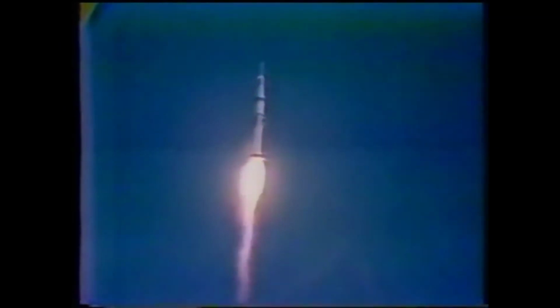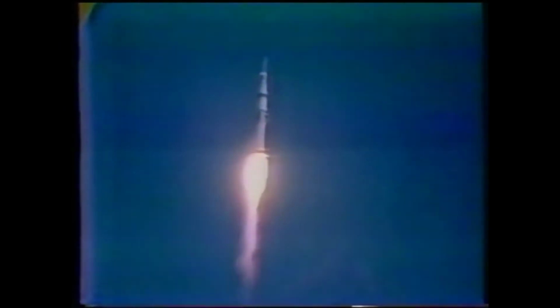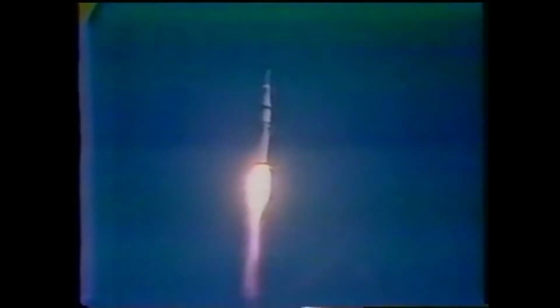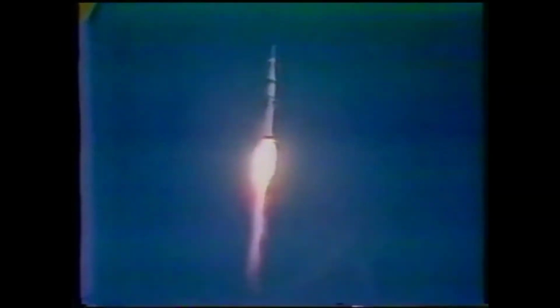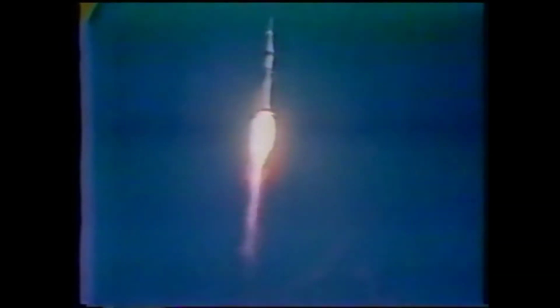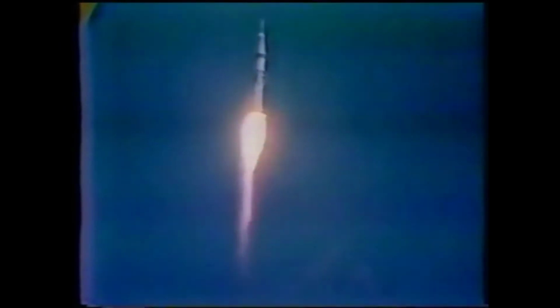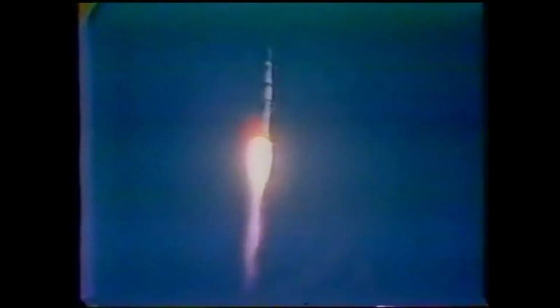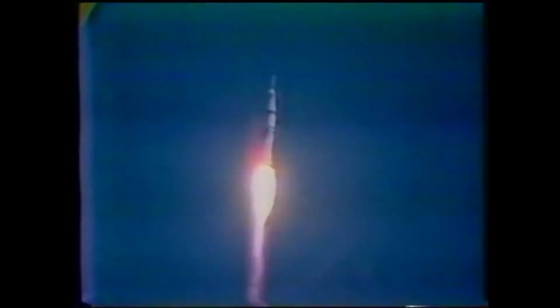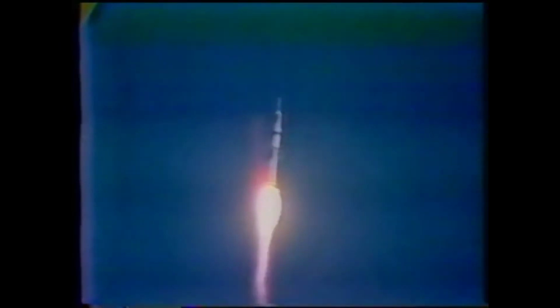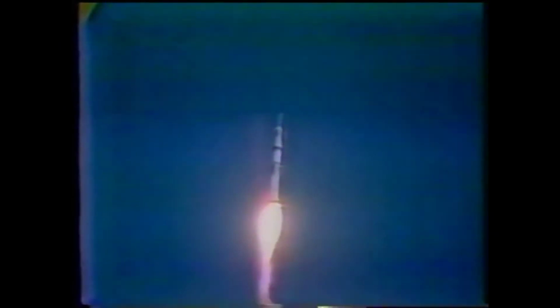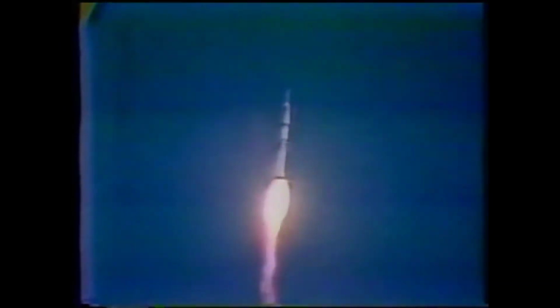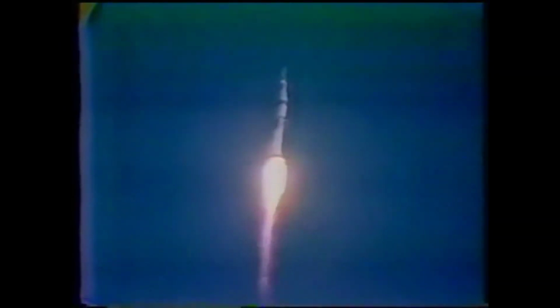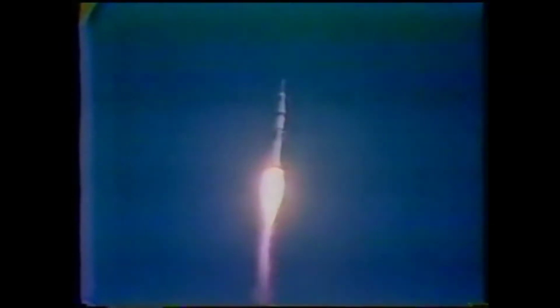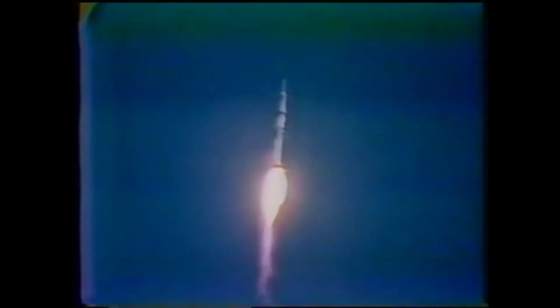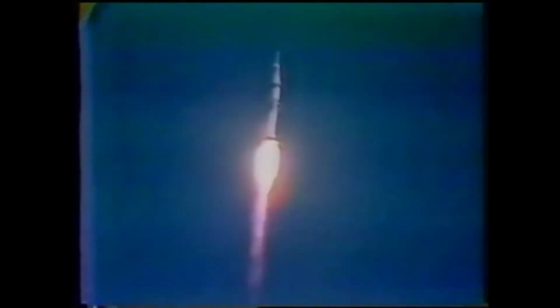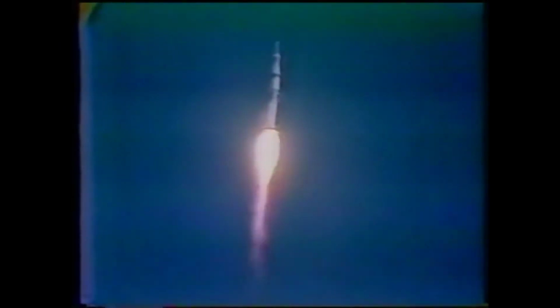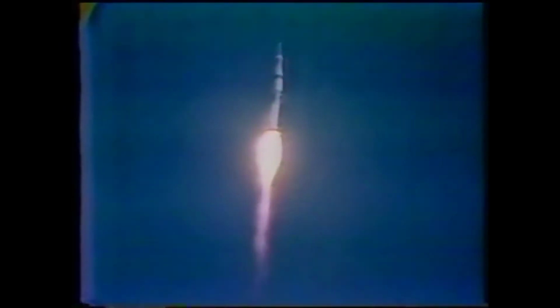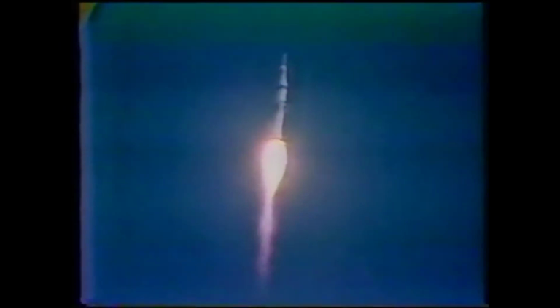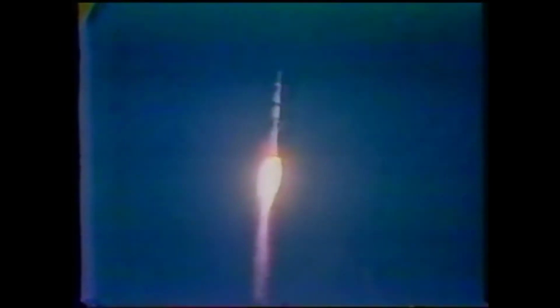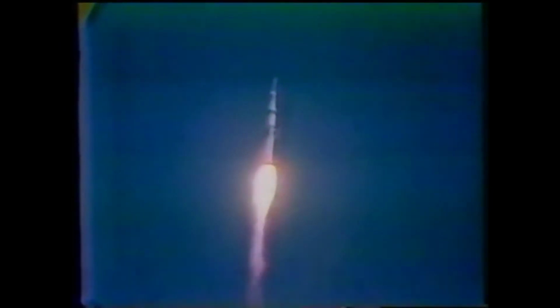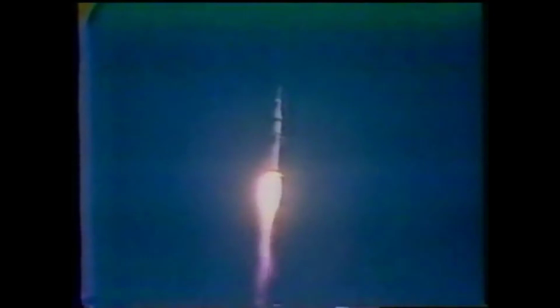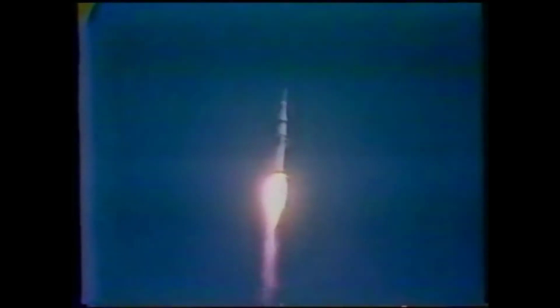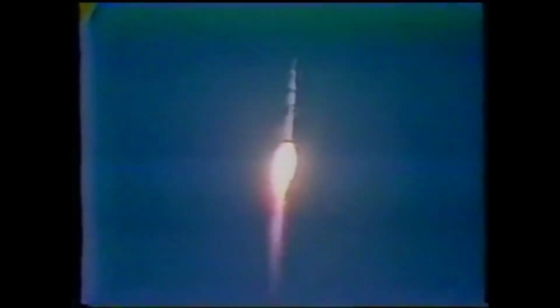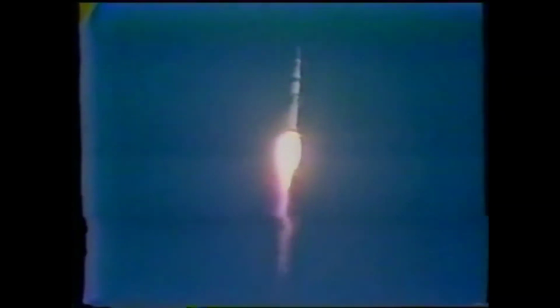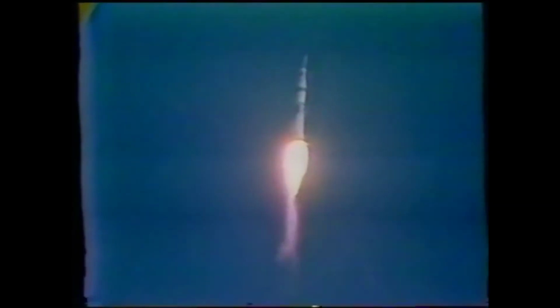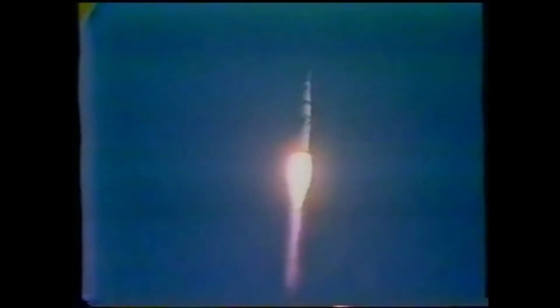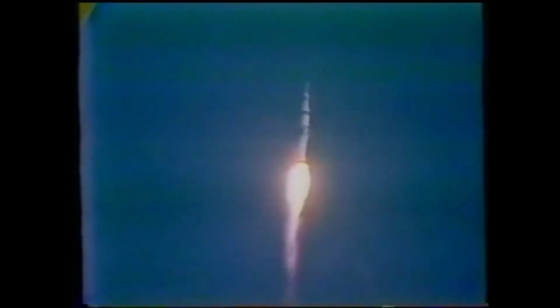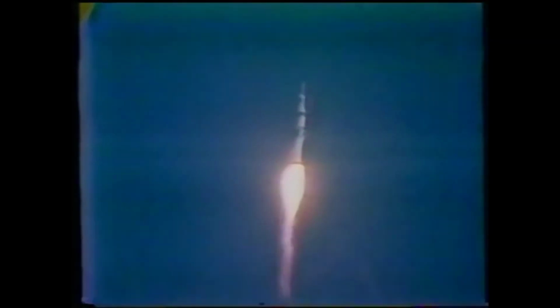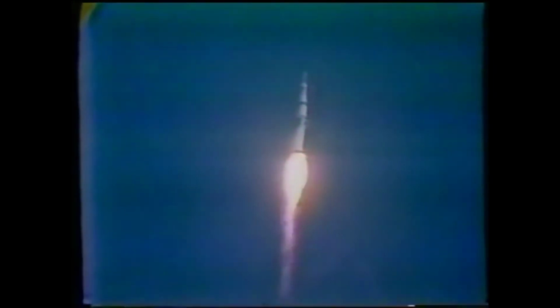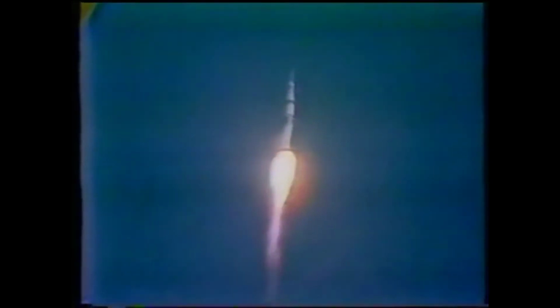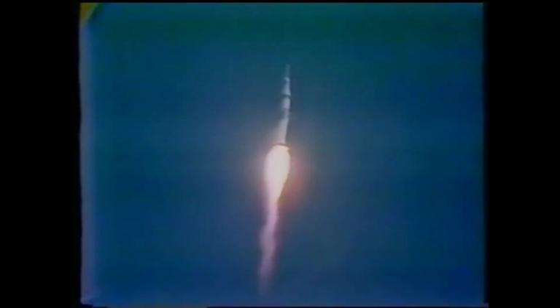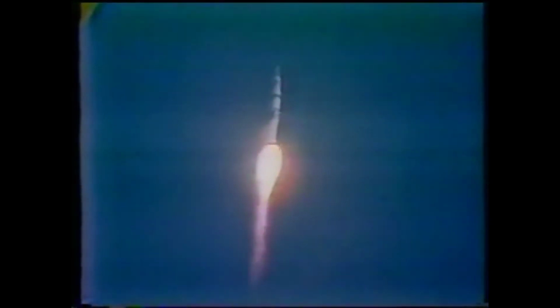Pitch and roll program started. Skylab now maneuvering to its proper flight path attitude. Mark, 35 seconds — one nautical mile of altitude.